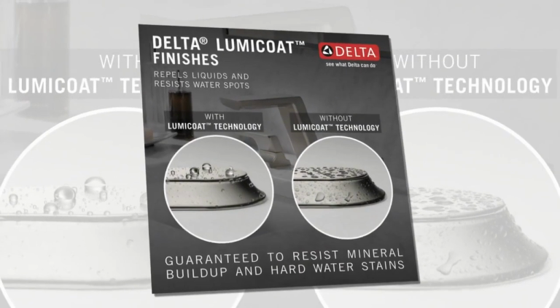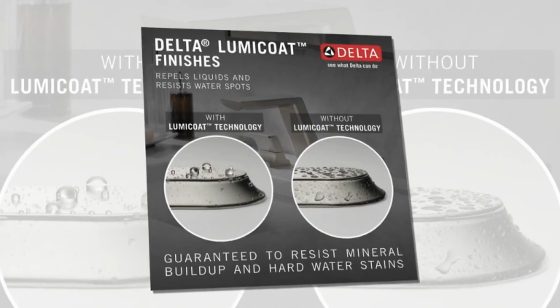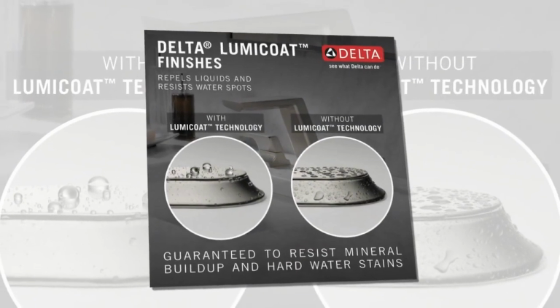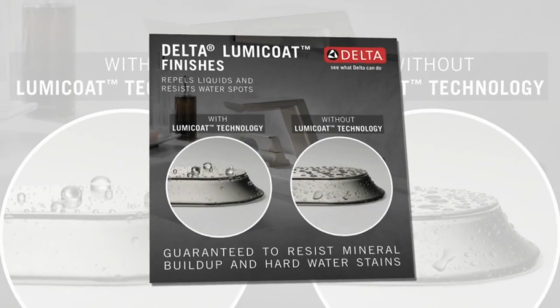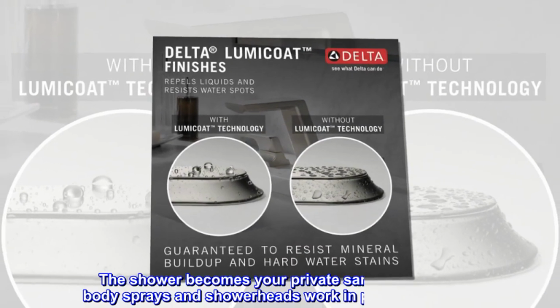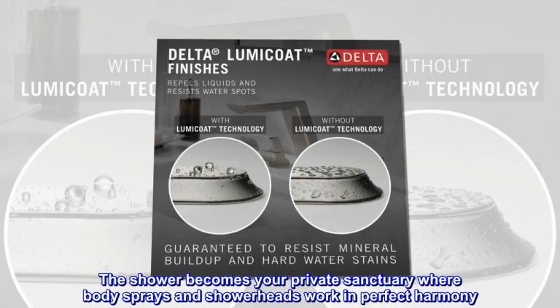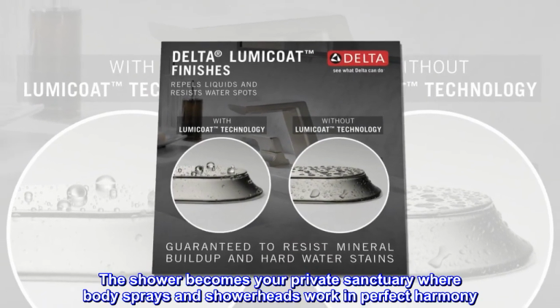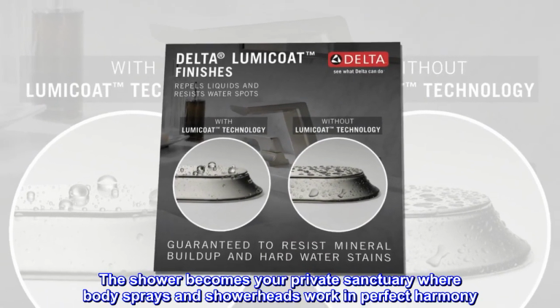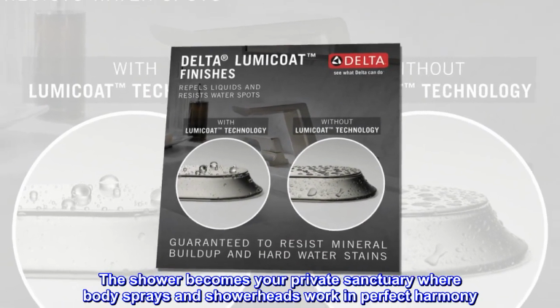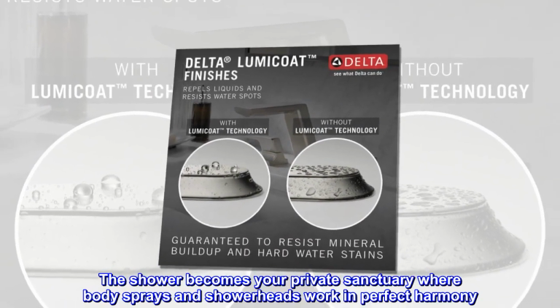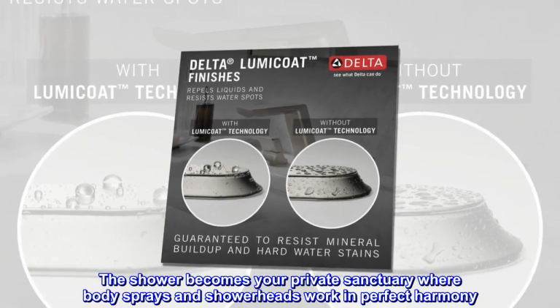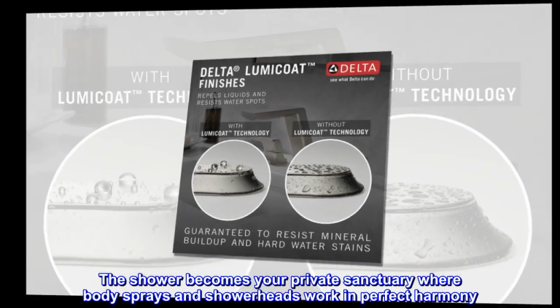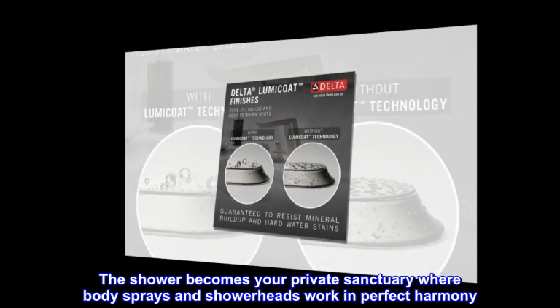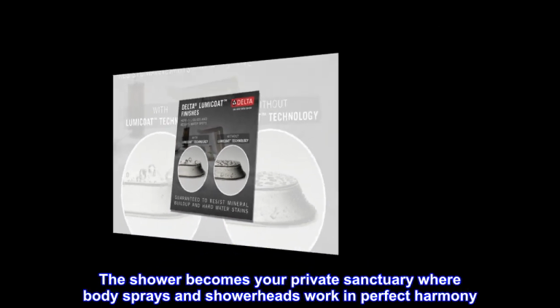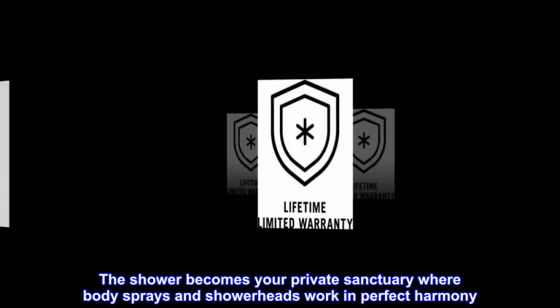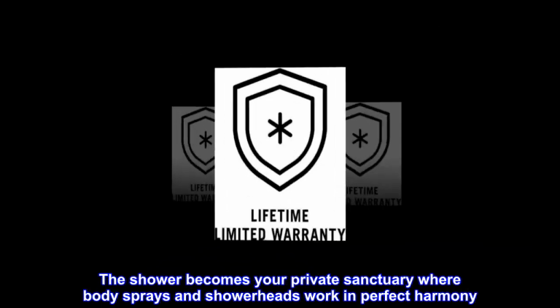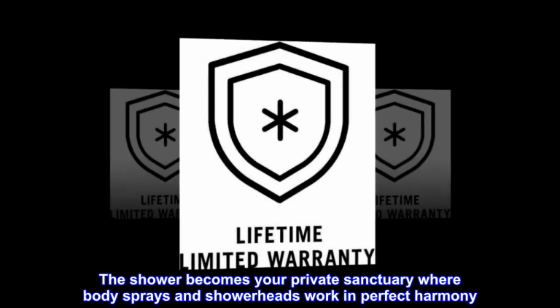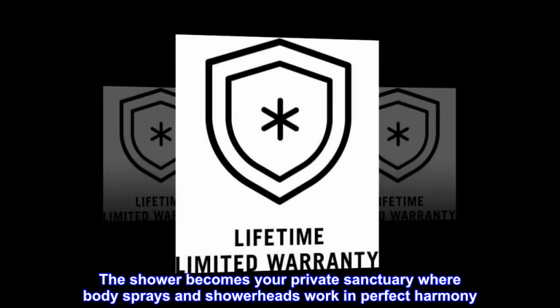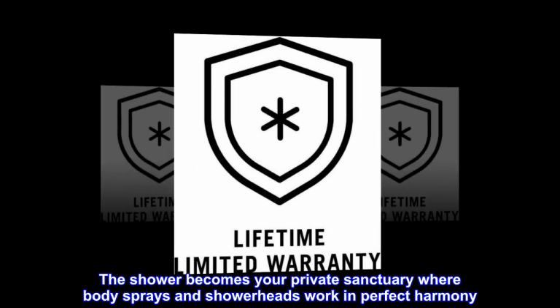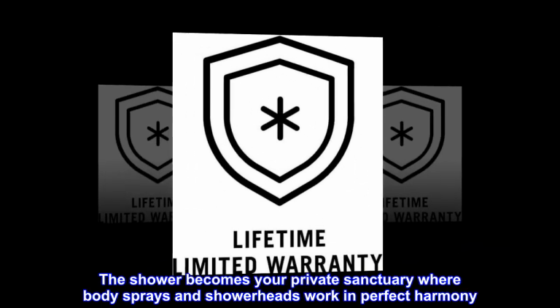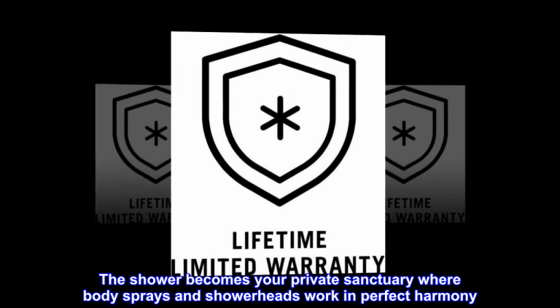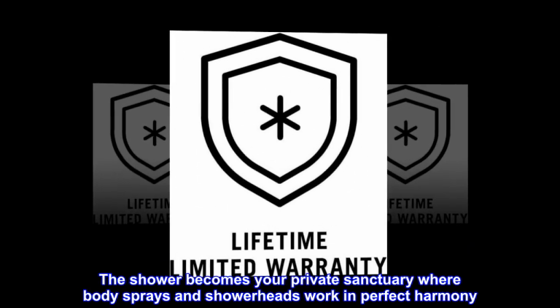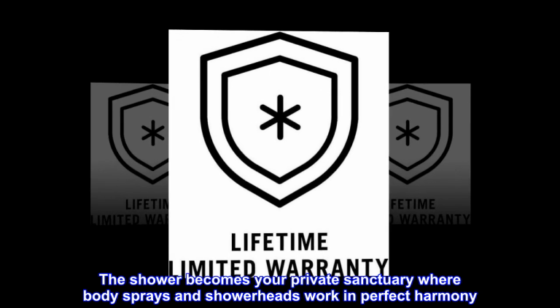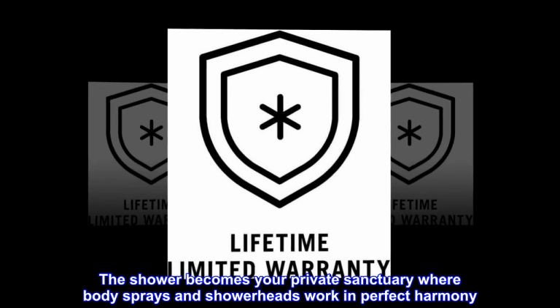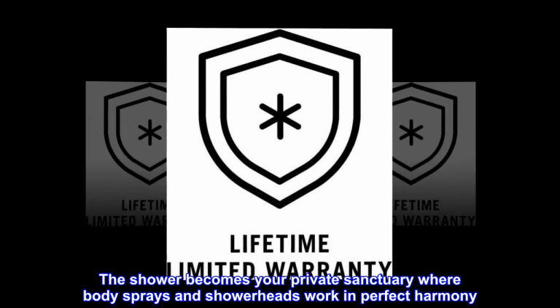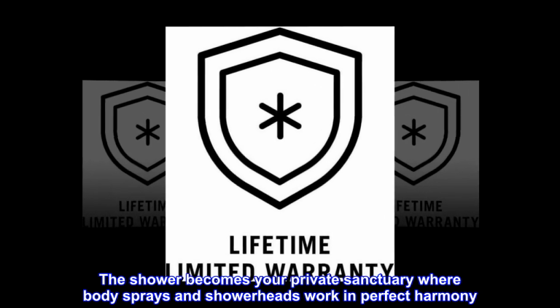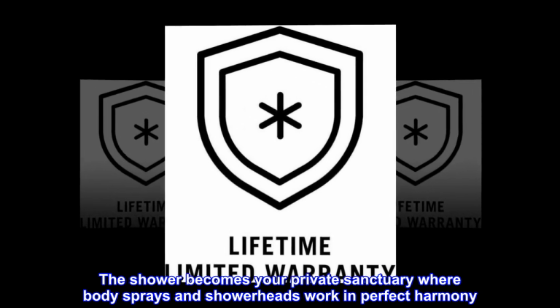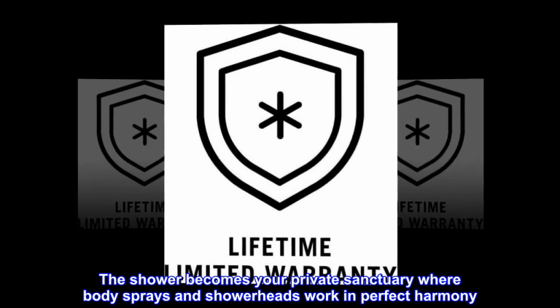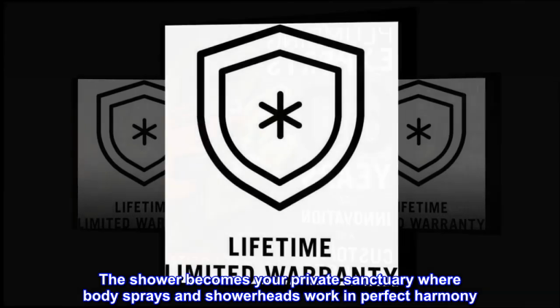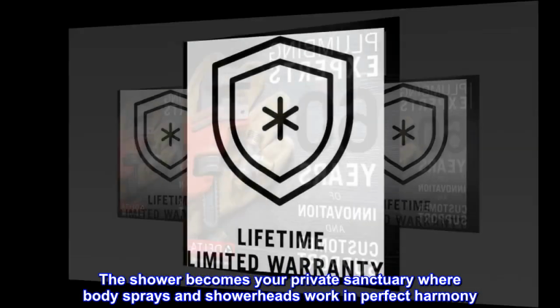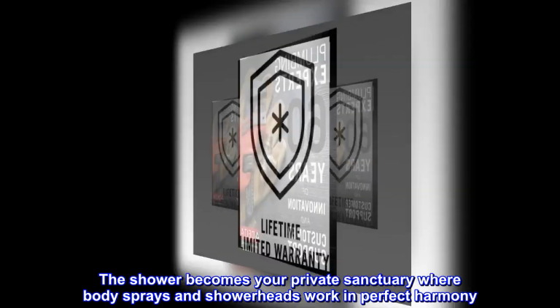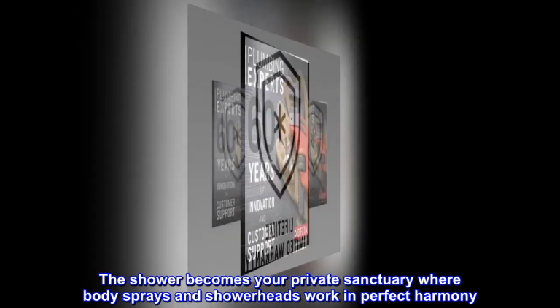The shower becomes your private sanctuary where body sprays and showerheads work in perfect harmony.